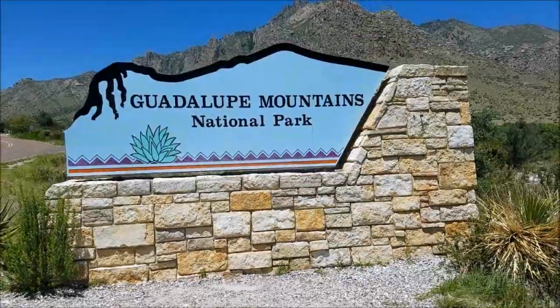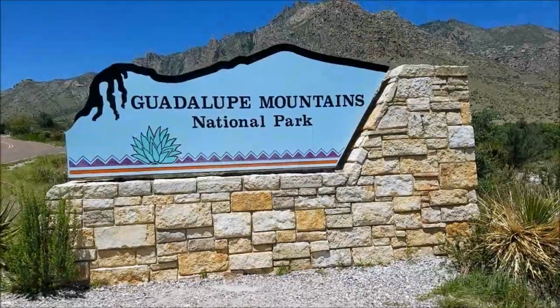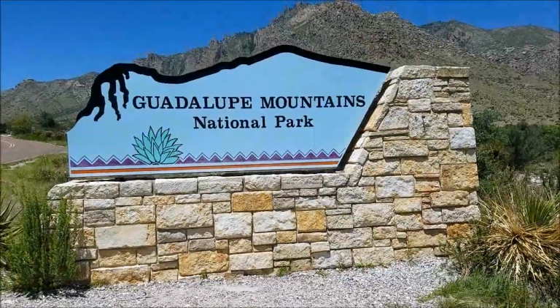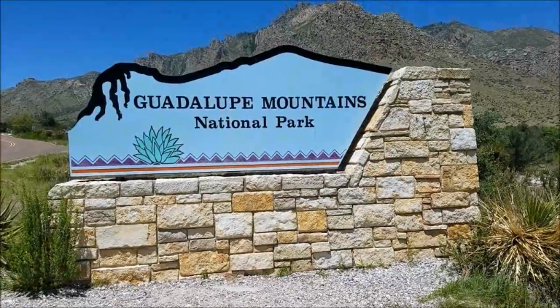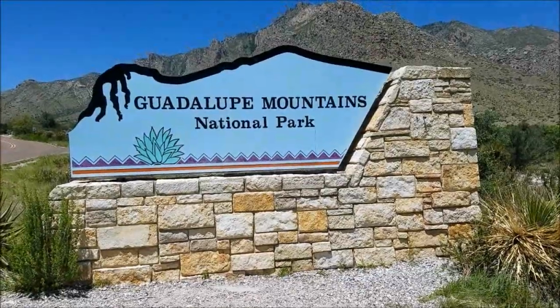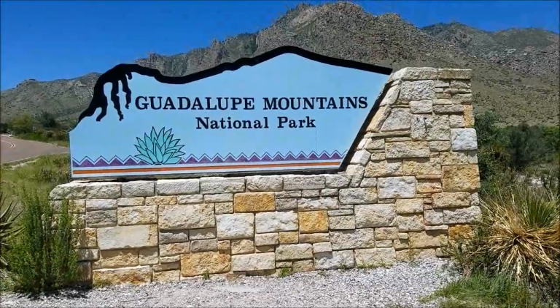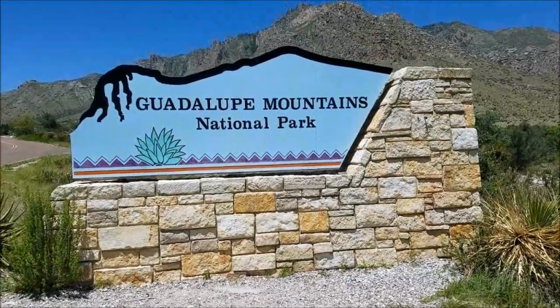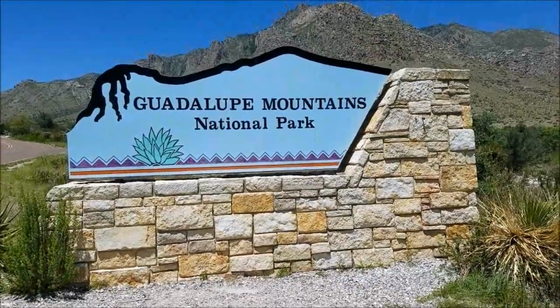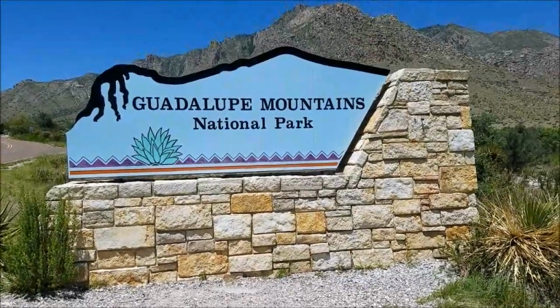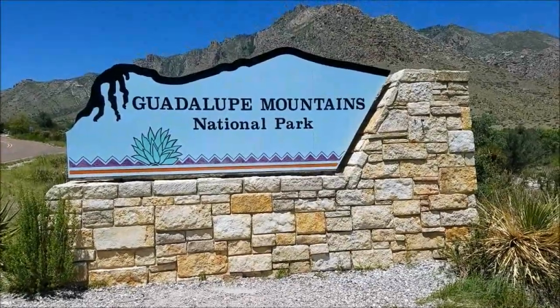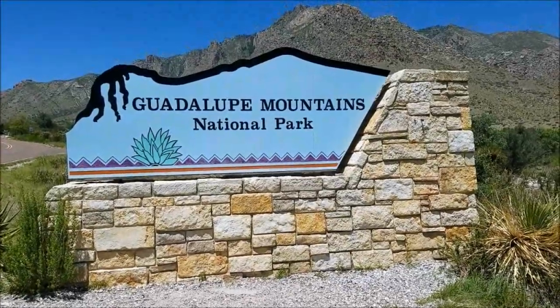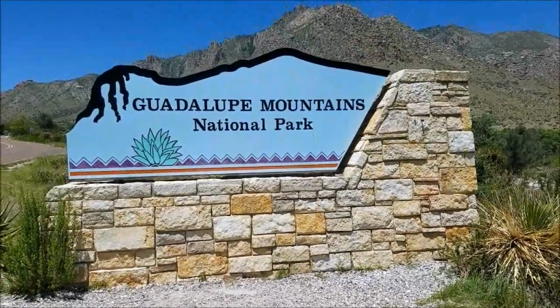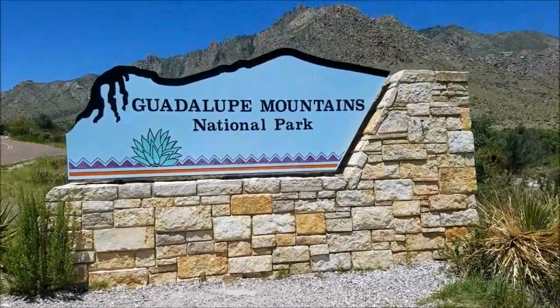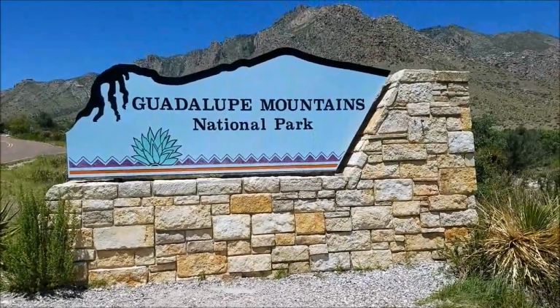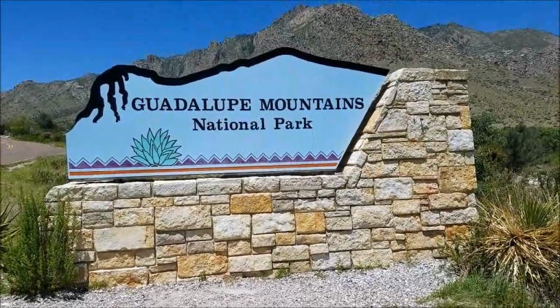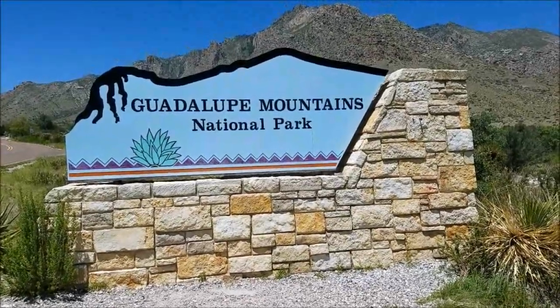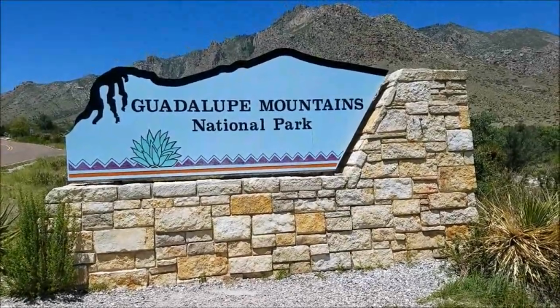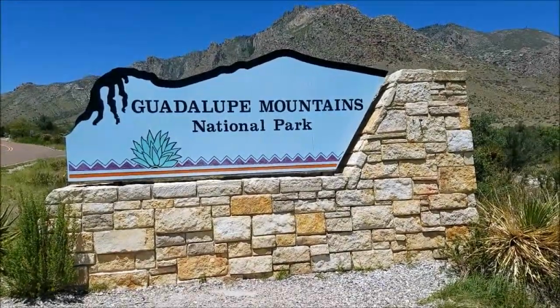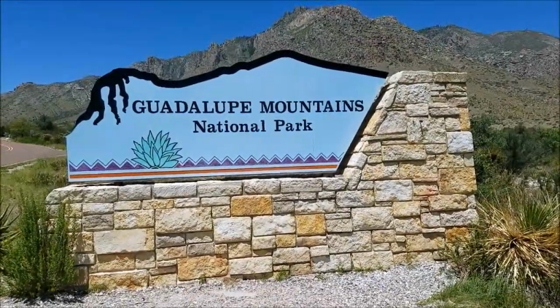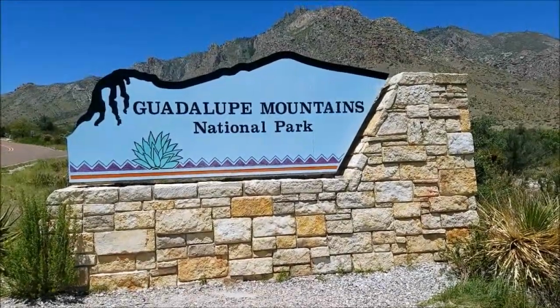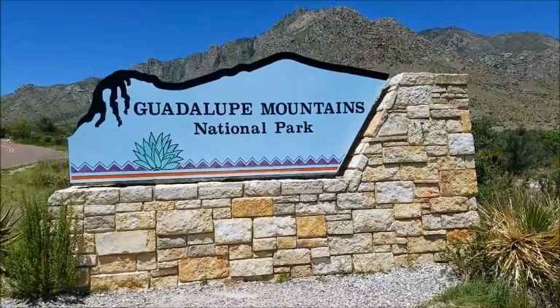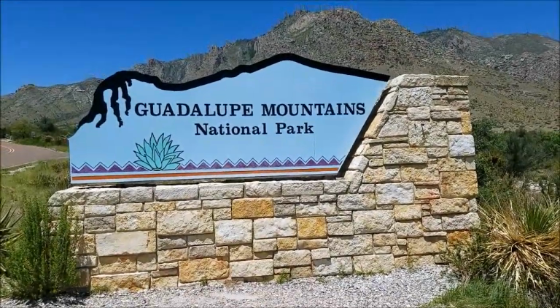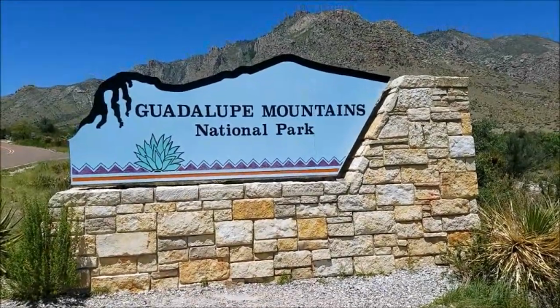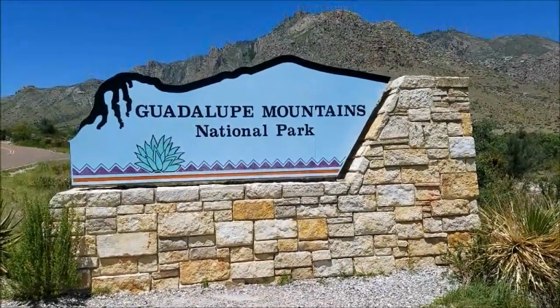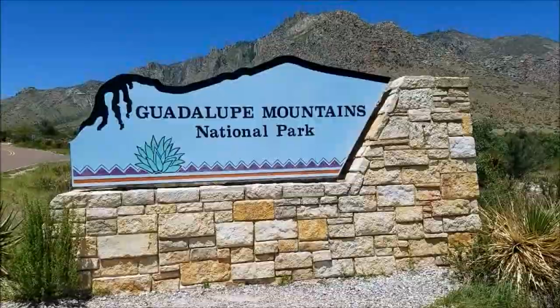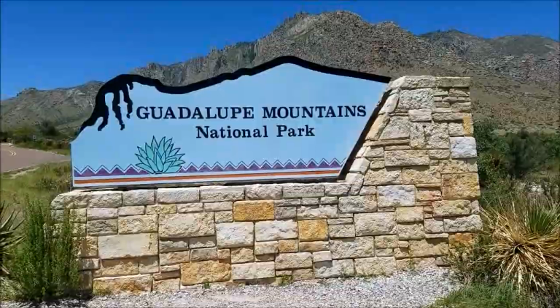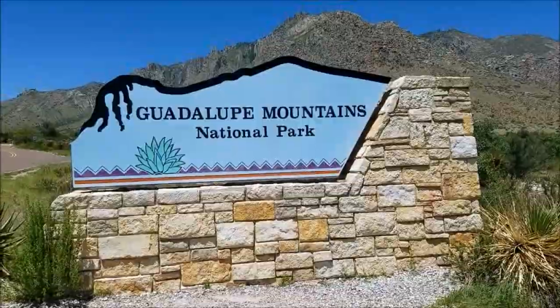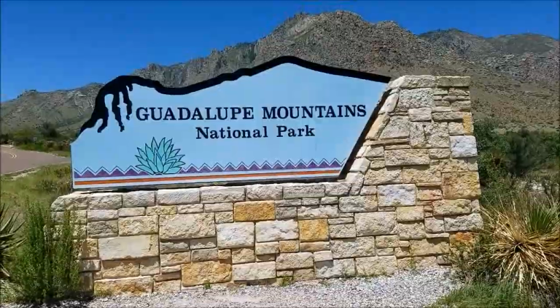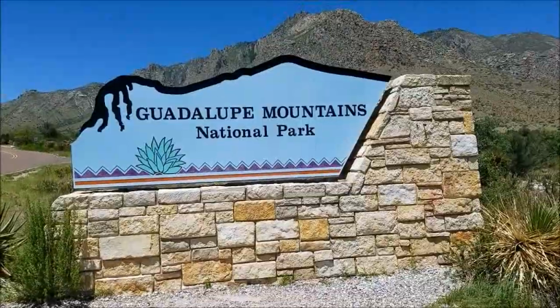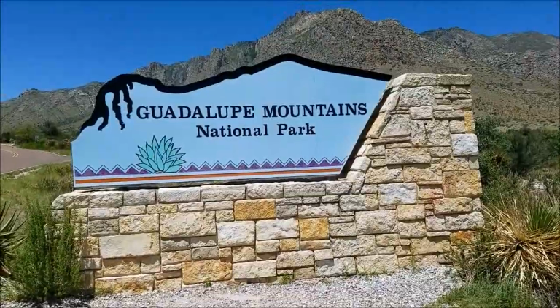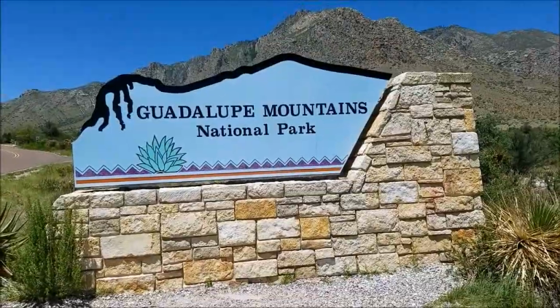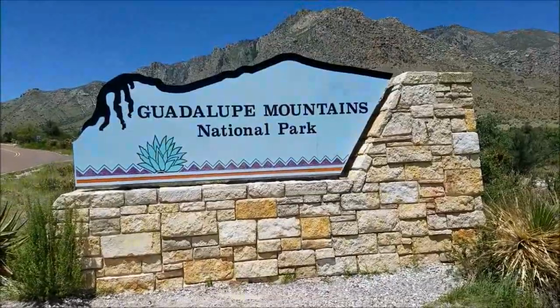Welcome to Guadalupe Mountains National Park. Let me show you around Pine Springs and the Pine Springs campground.